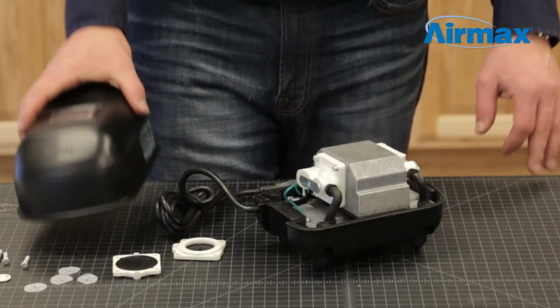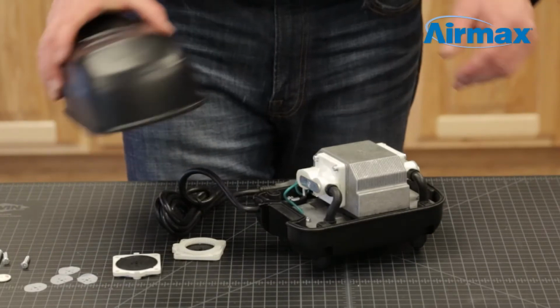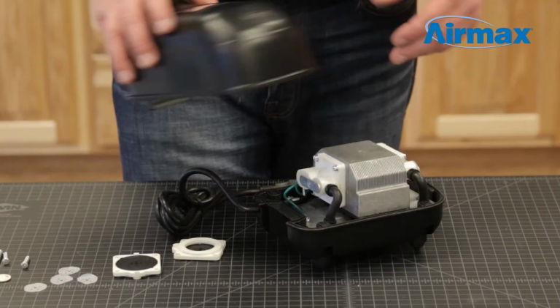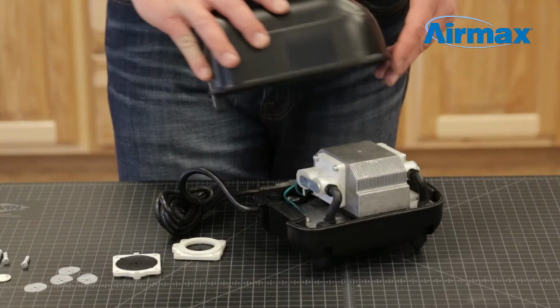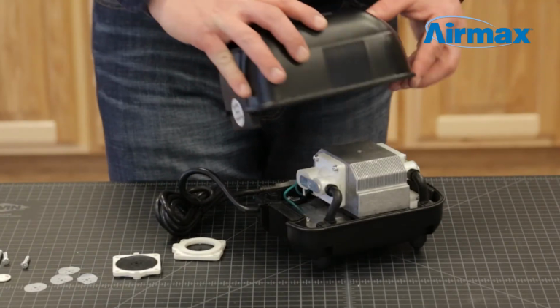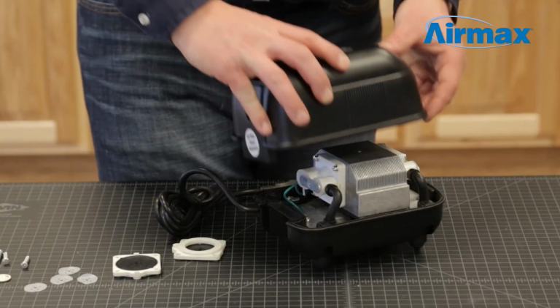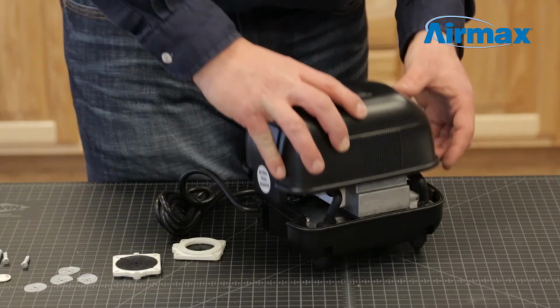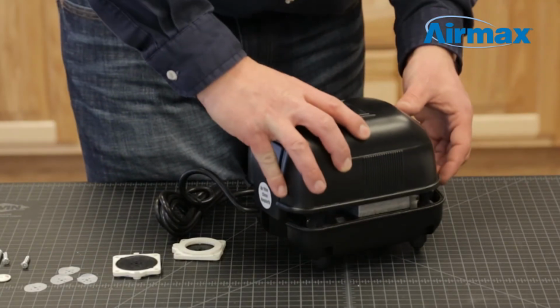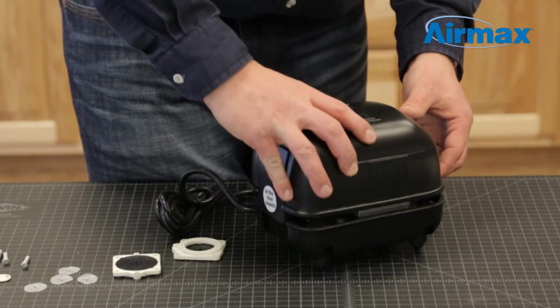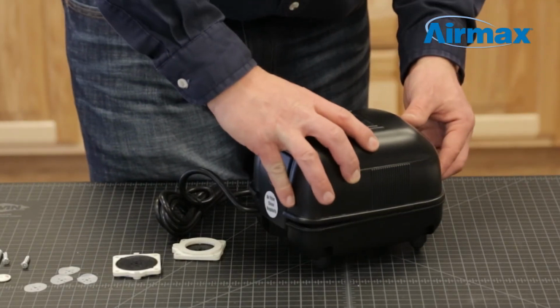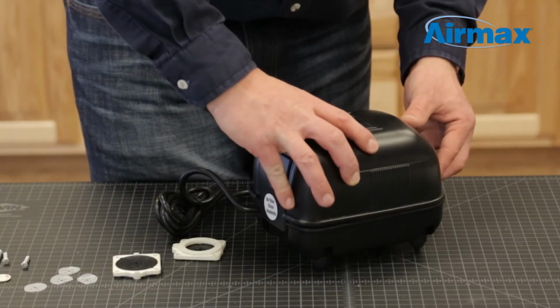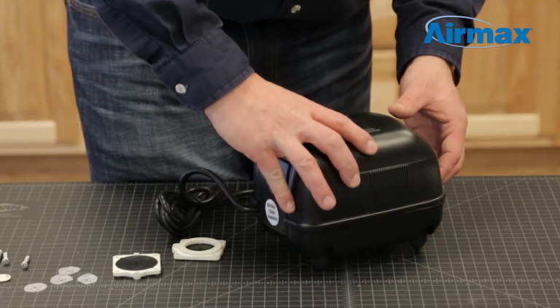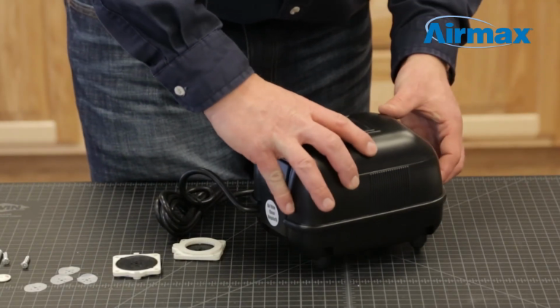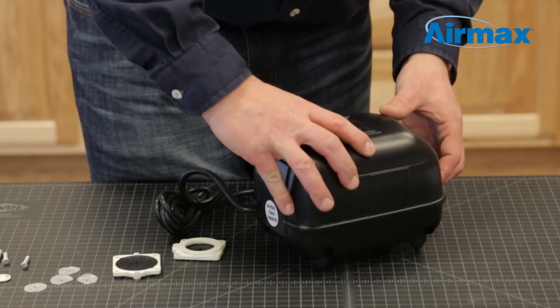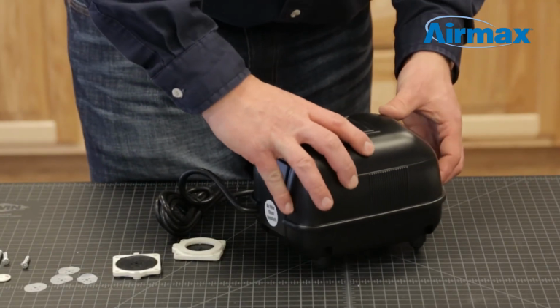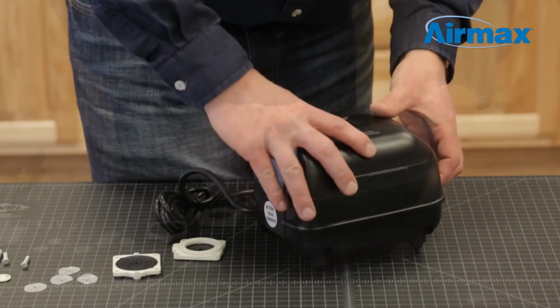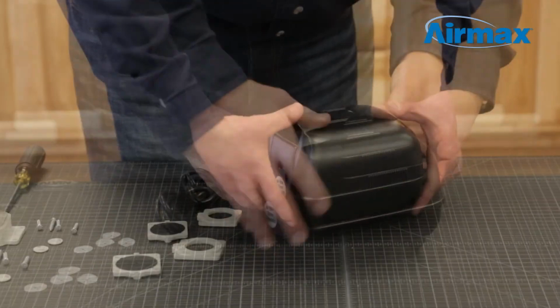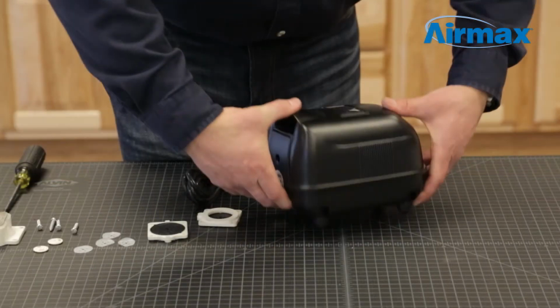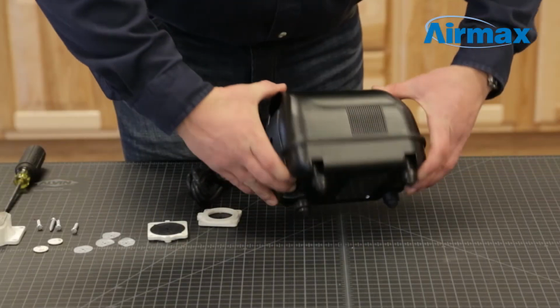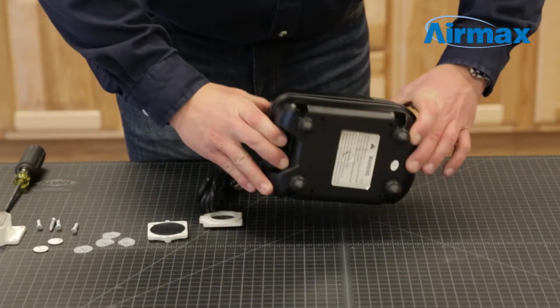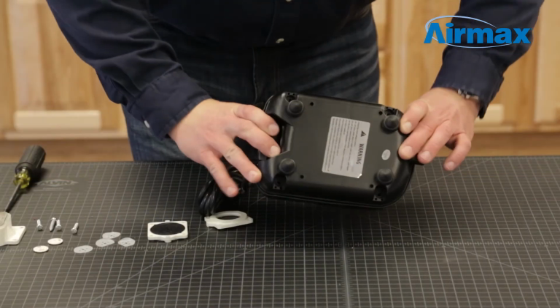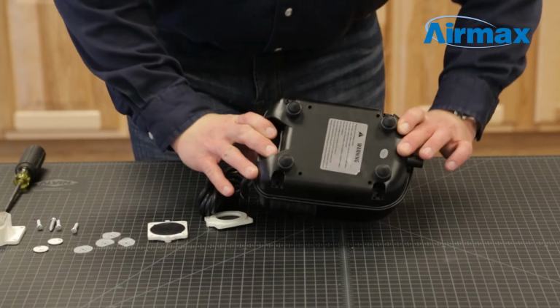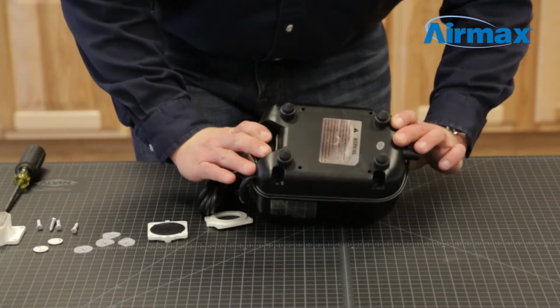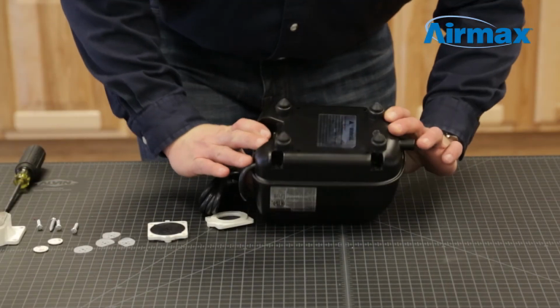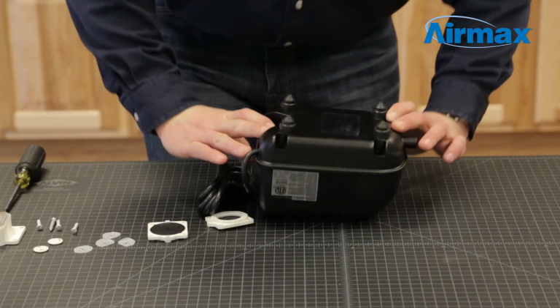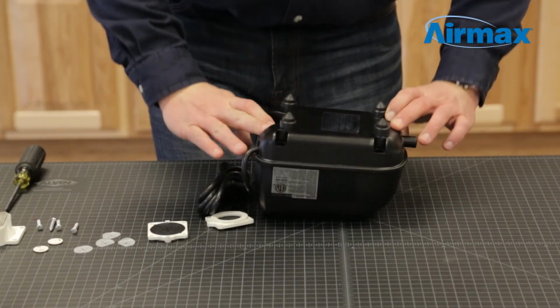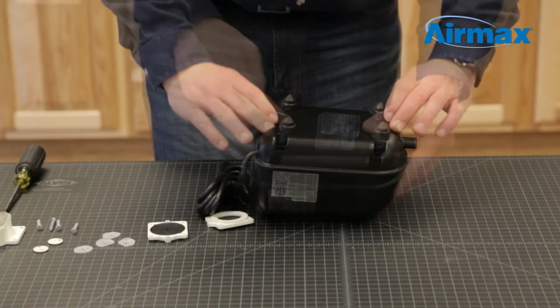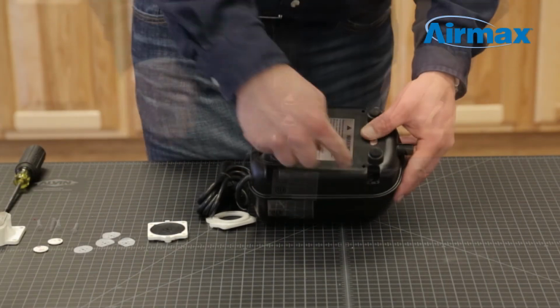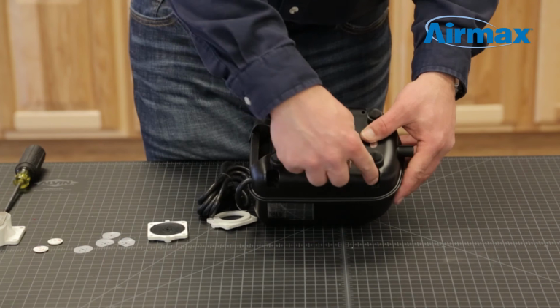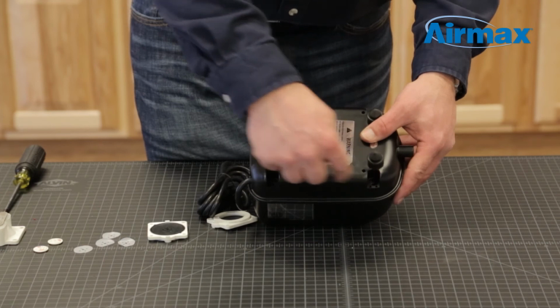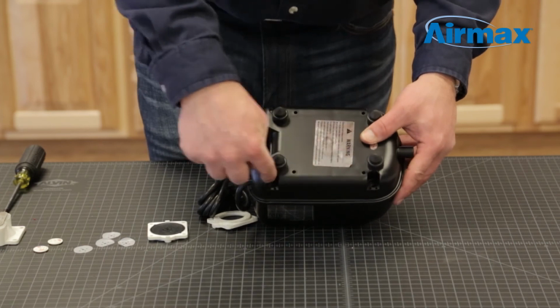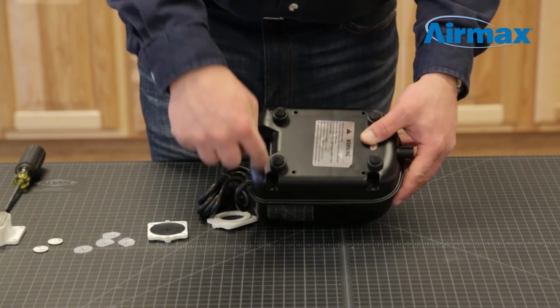Once both diaphragm assemblies have been replaced, carefully reattach and secure the upper and lower casing using the four case screws.